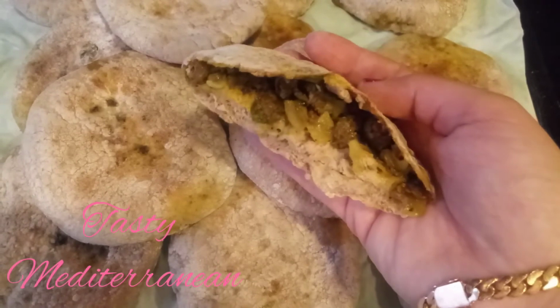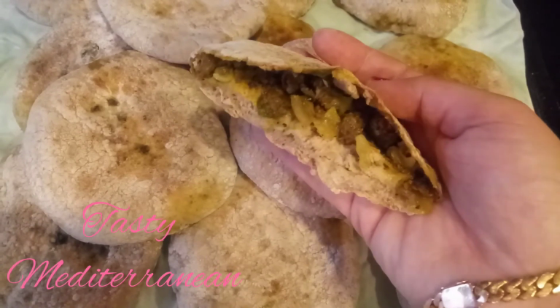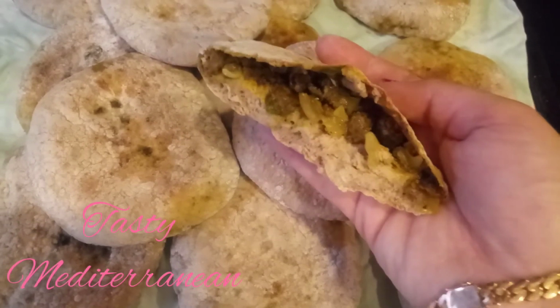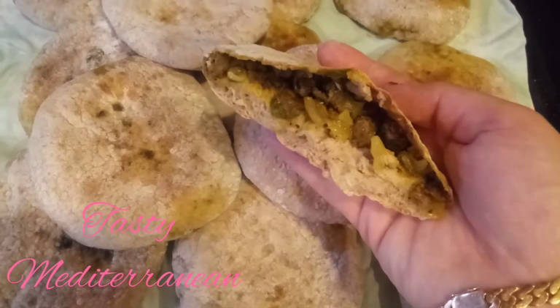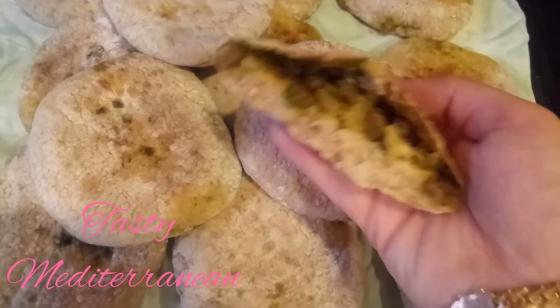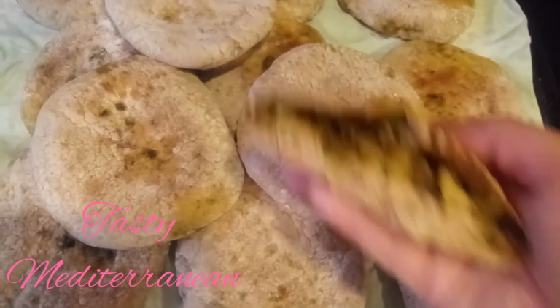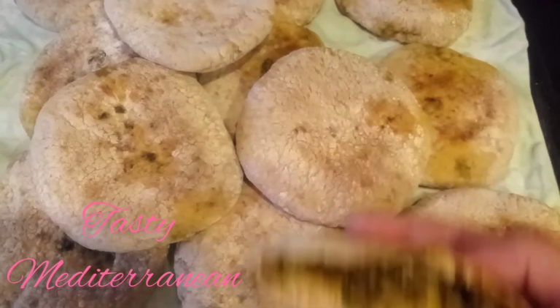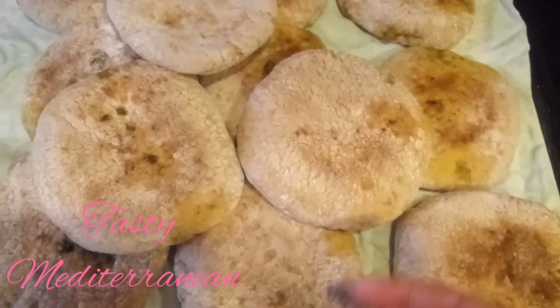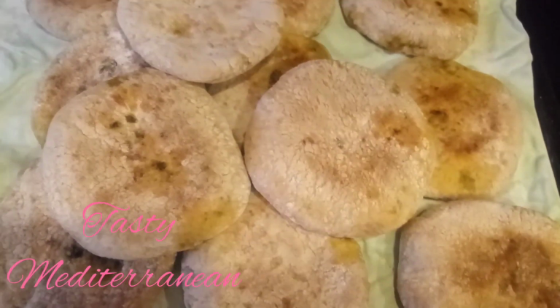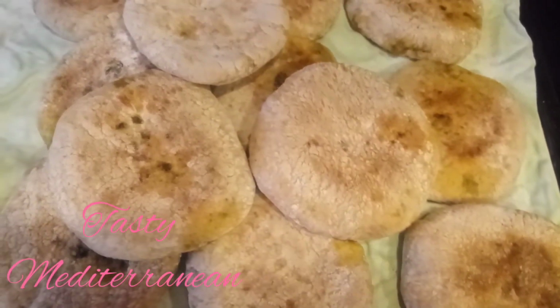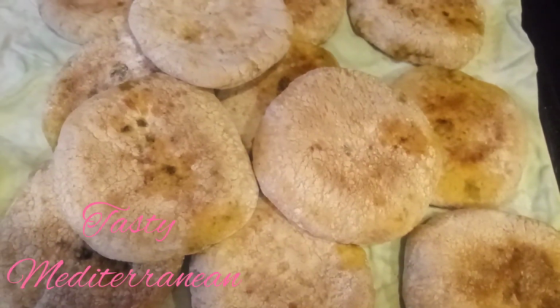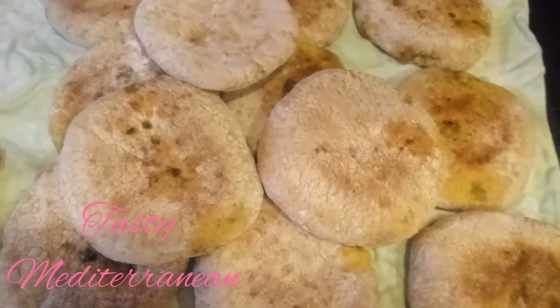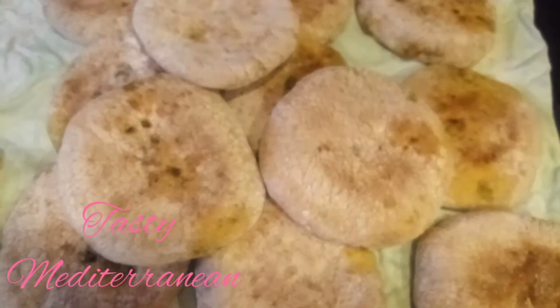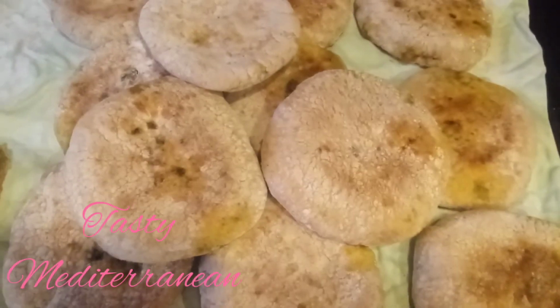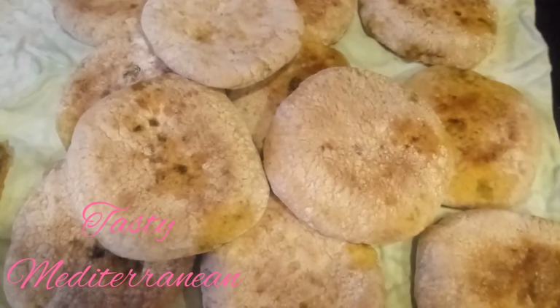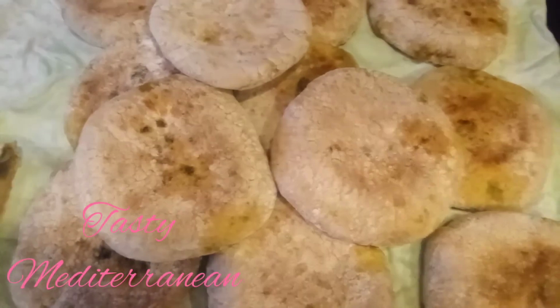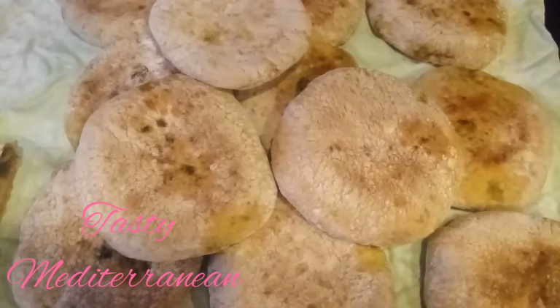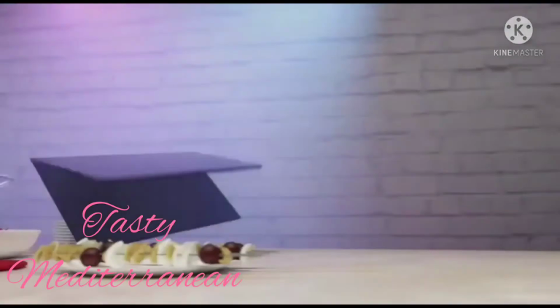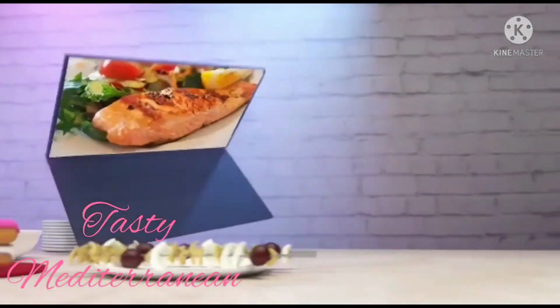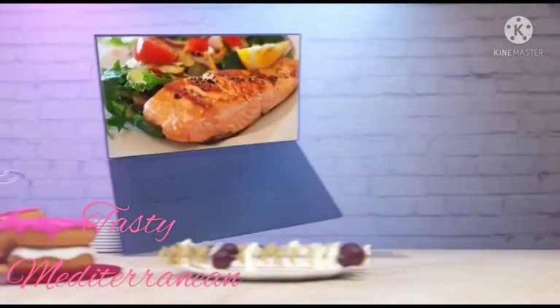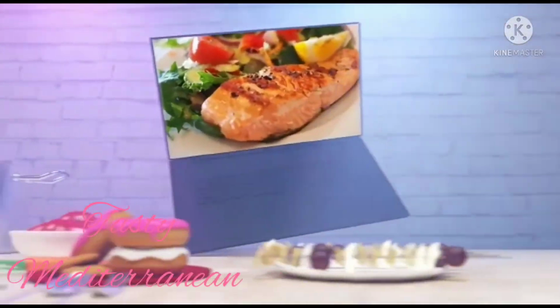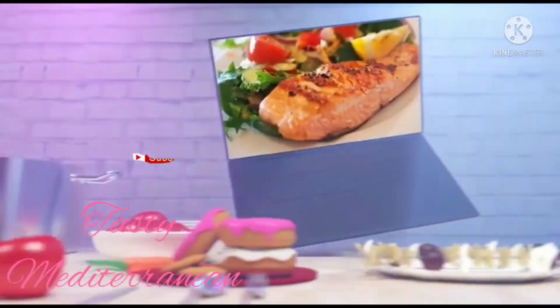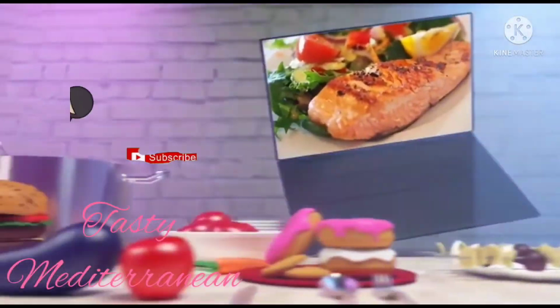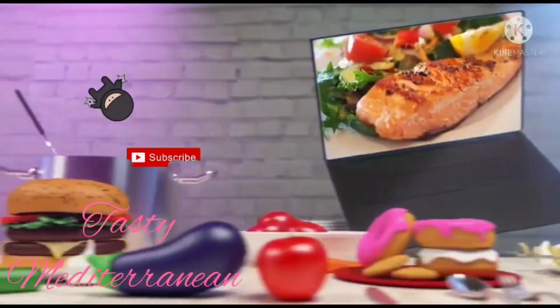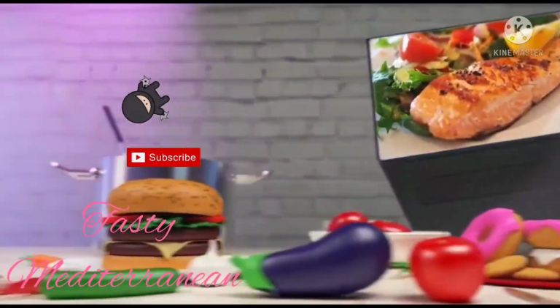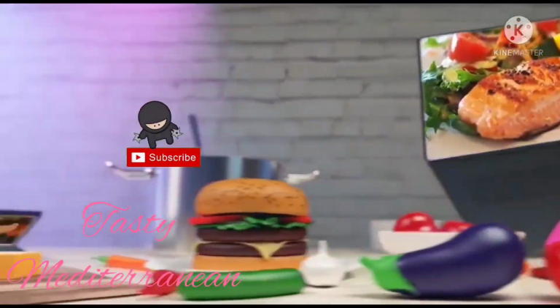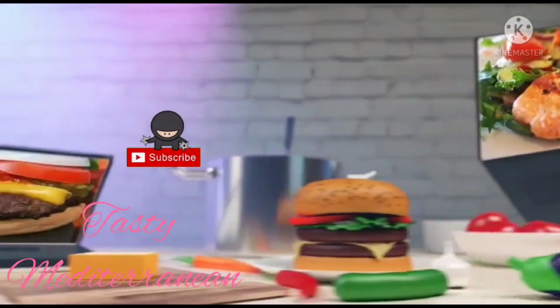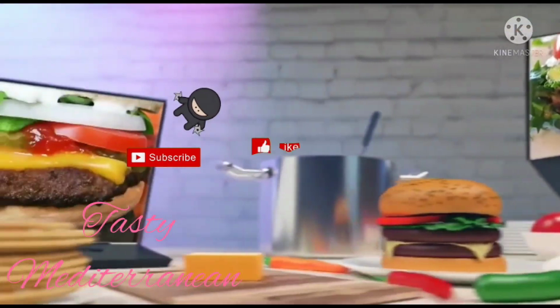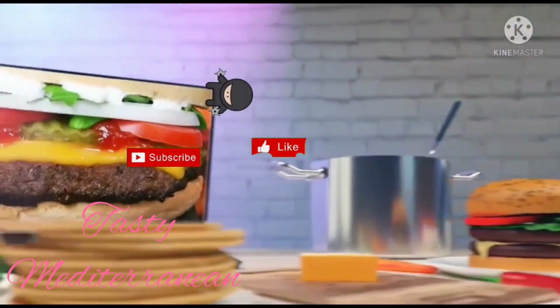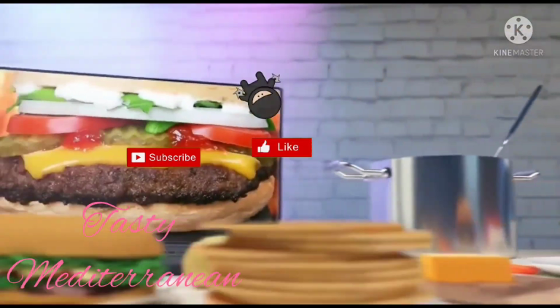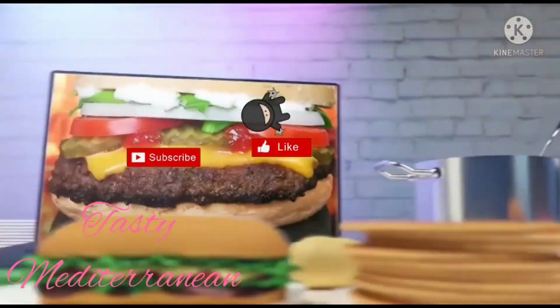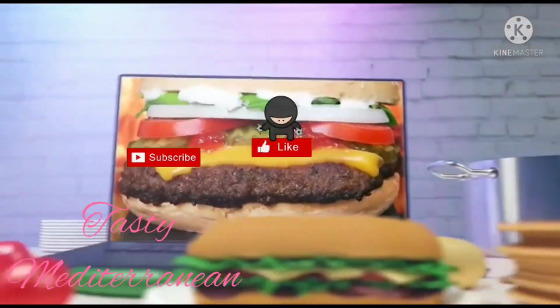If you visit my channel for the first time, don't forget to subscribe and share the video with your friends. Bye, see you soon.